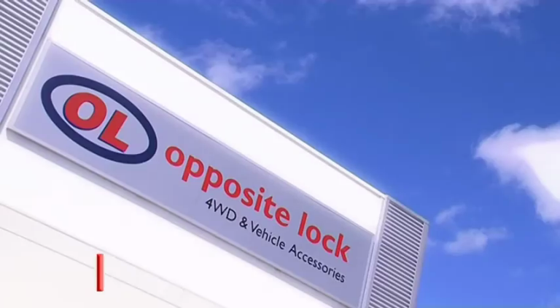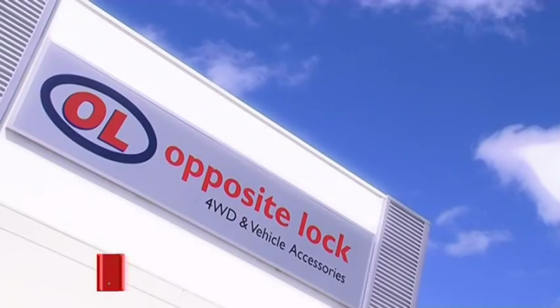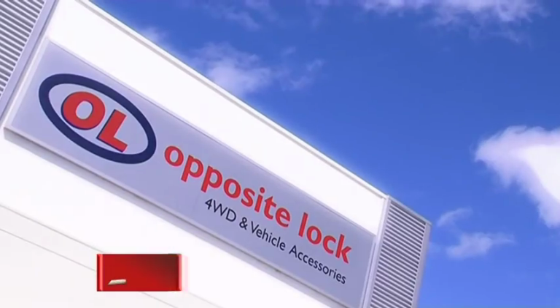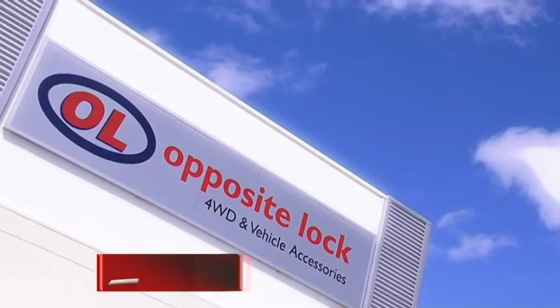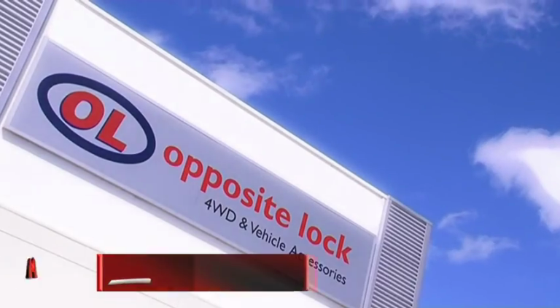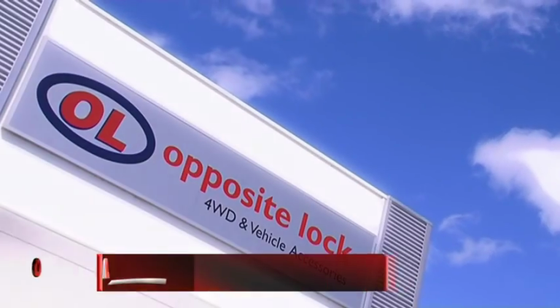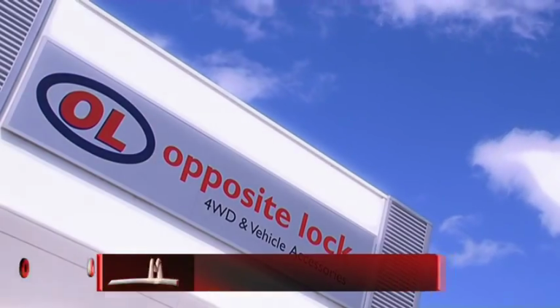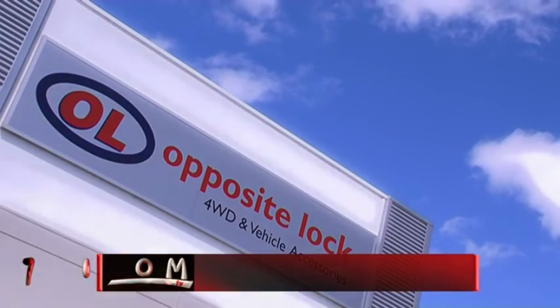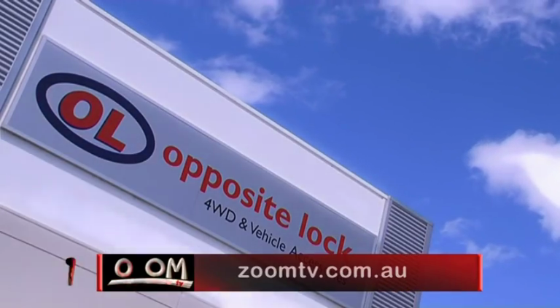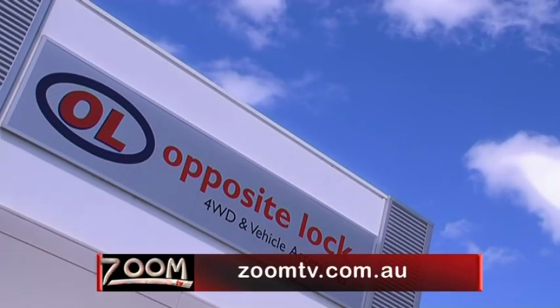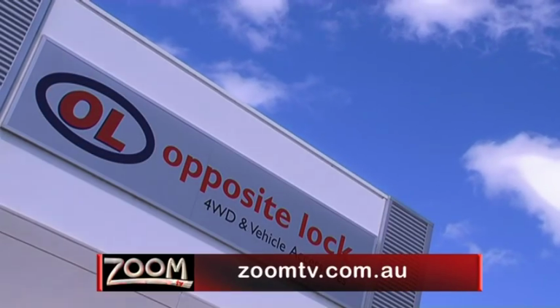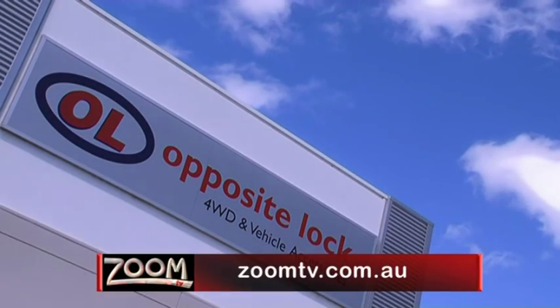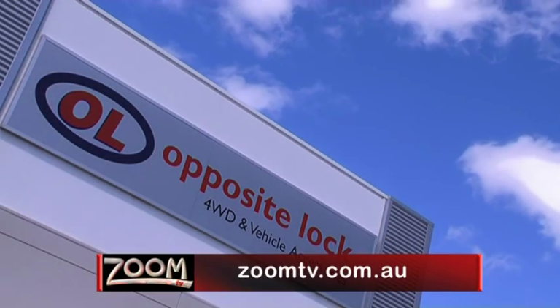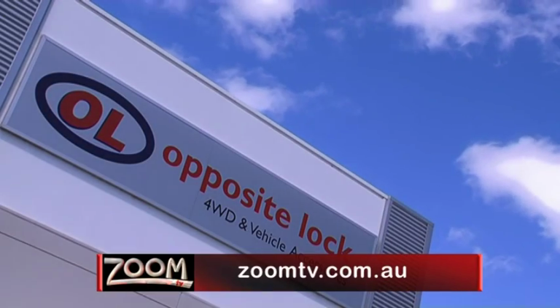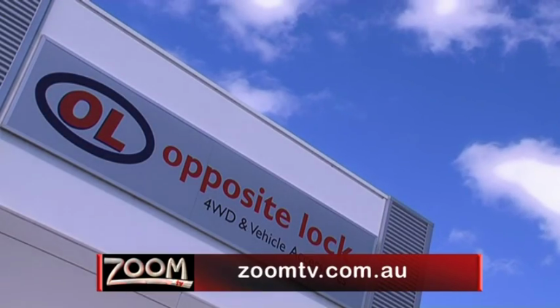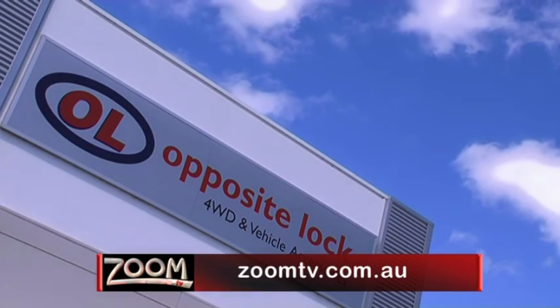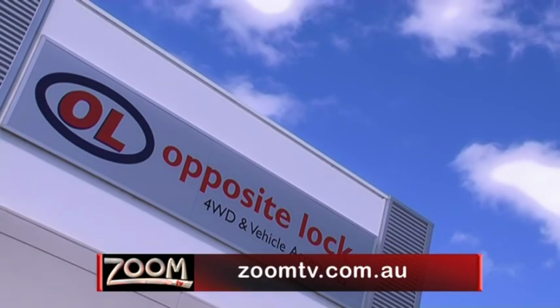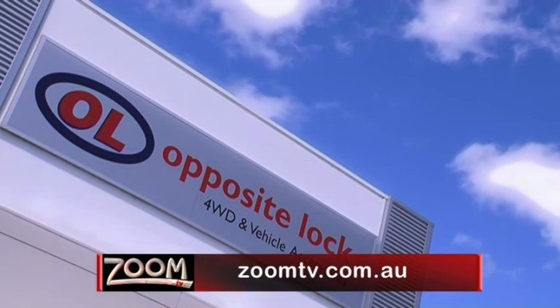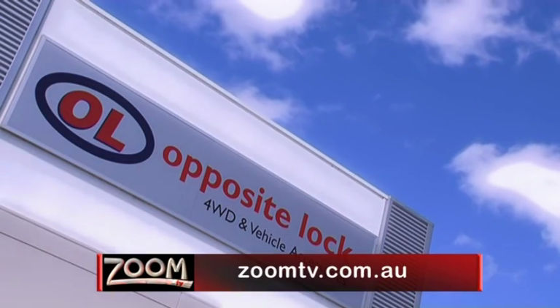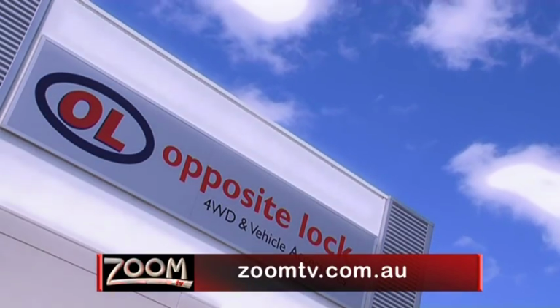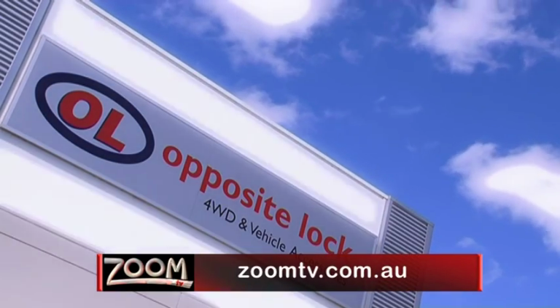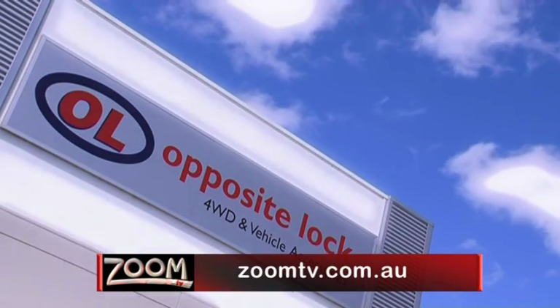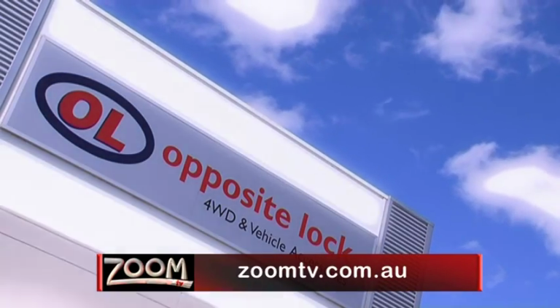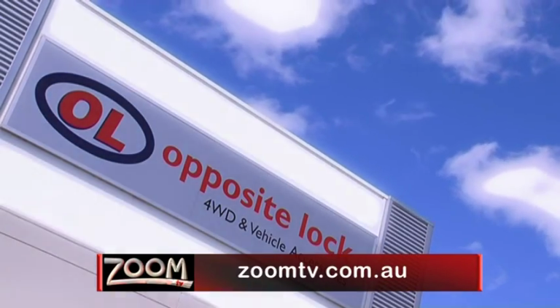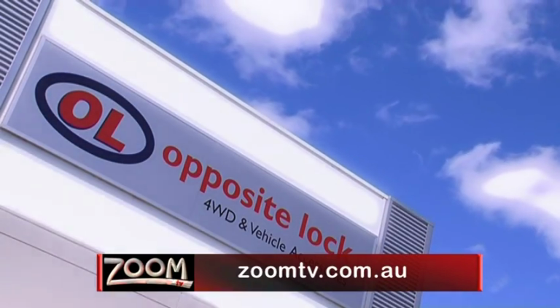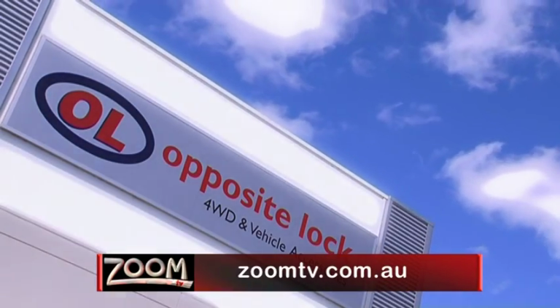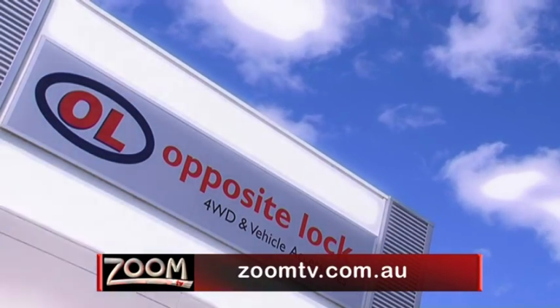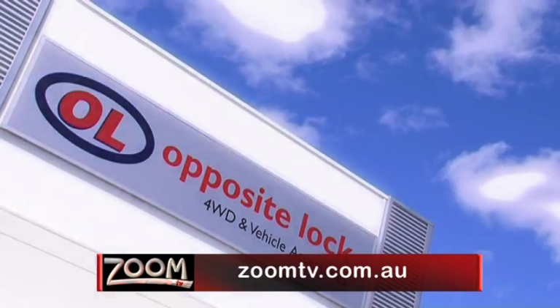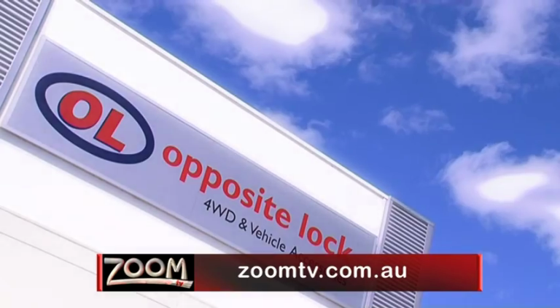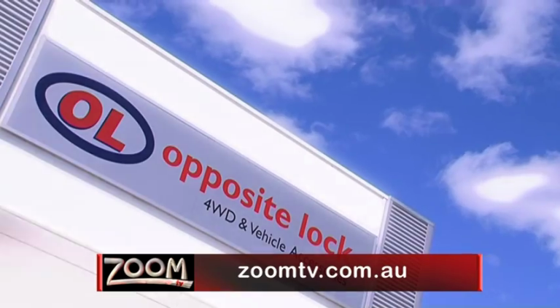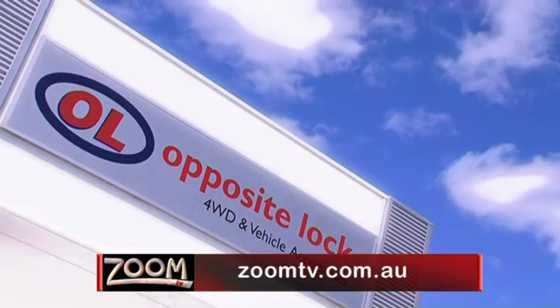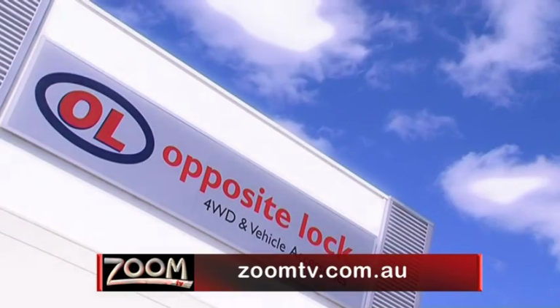For more information, click onto zoomtv.com.au and follow the links to Opposite Lock.